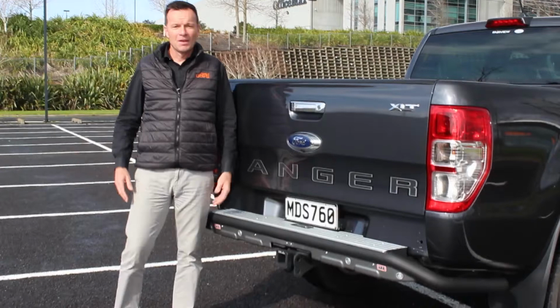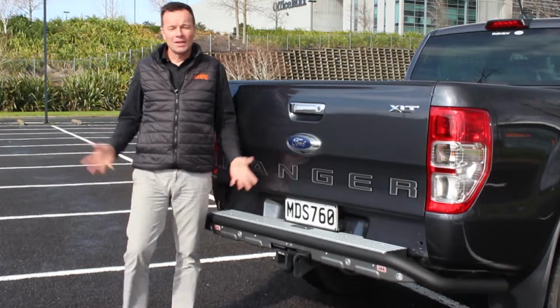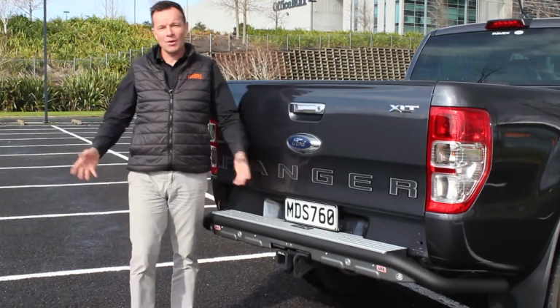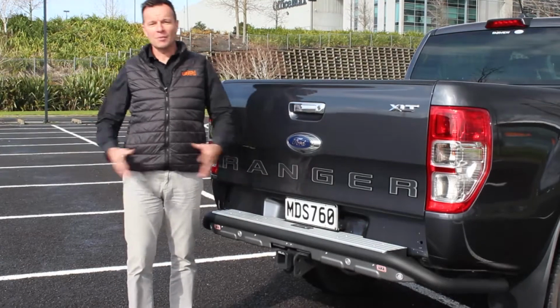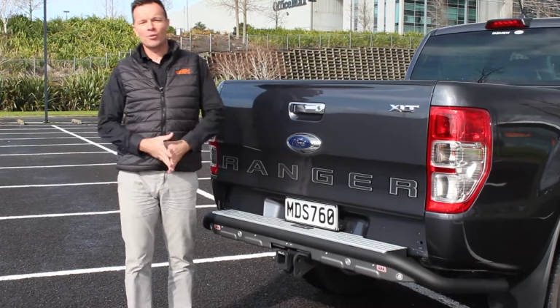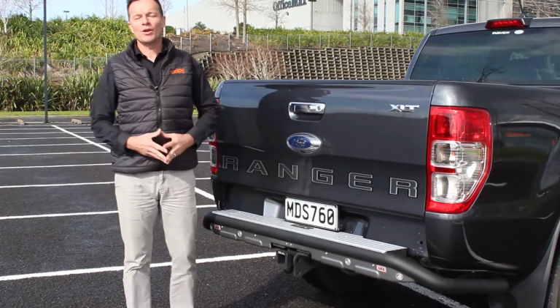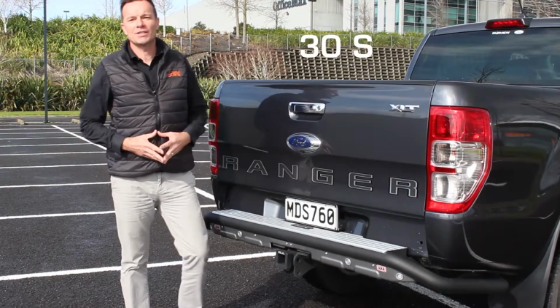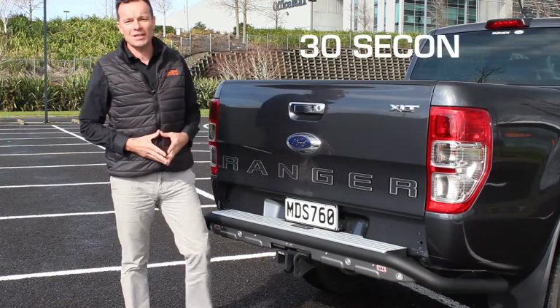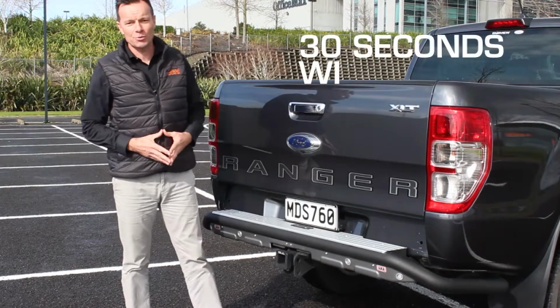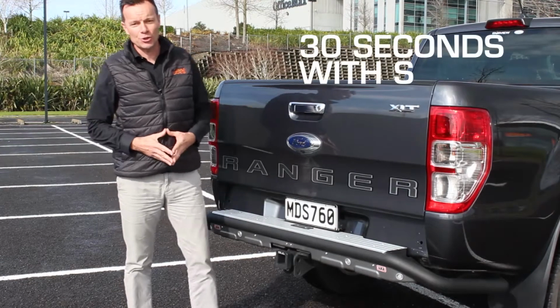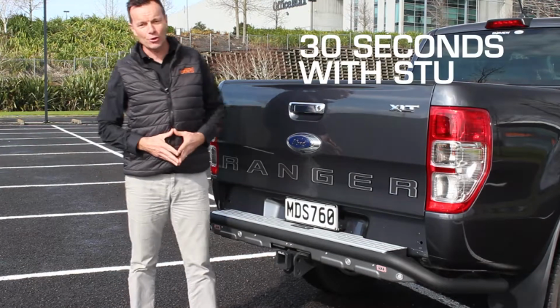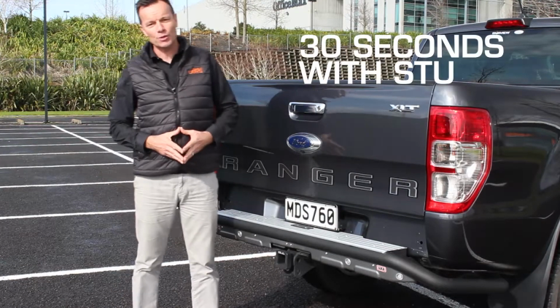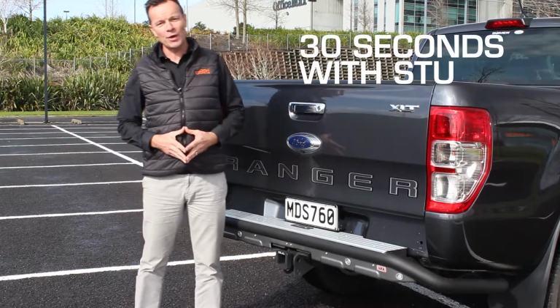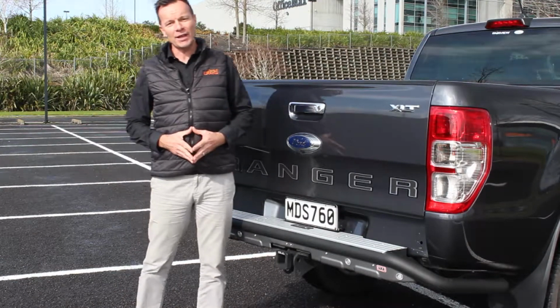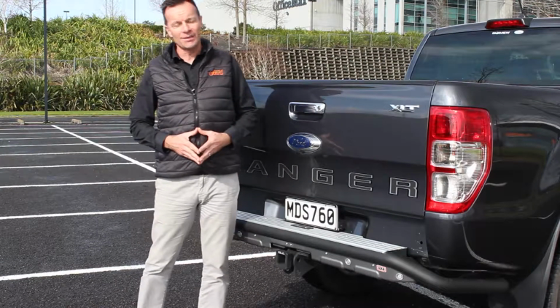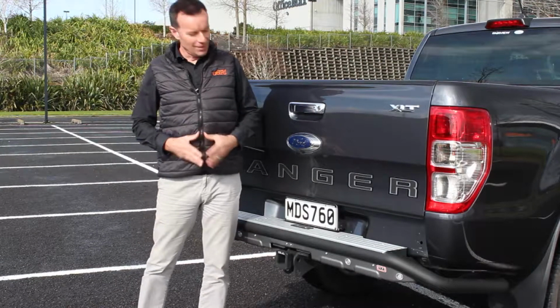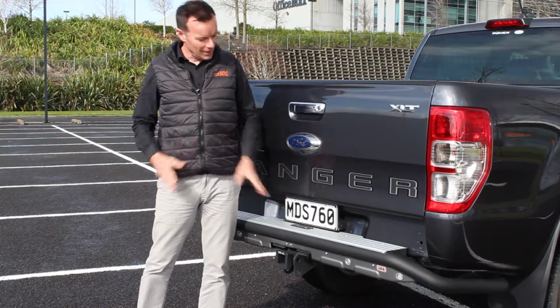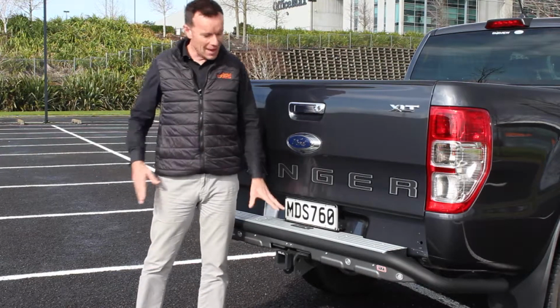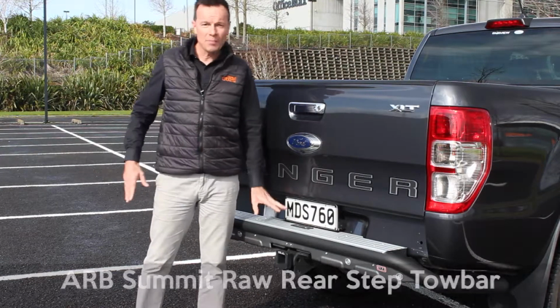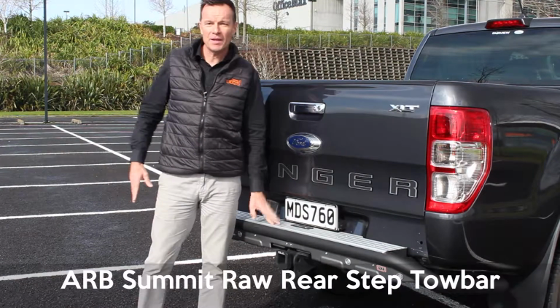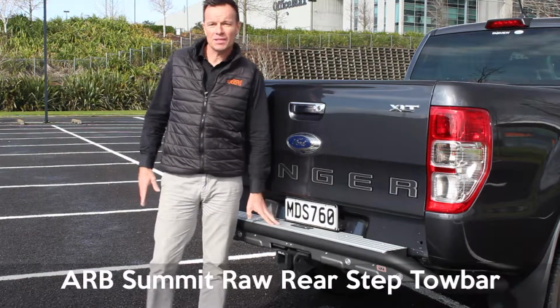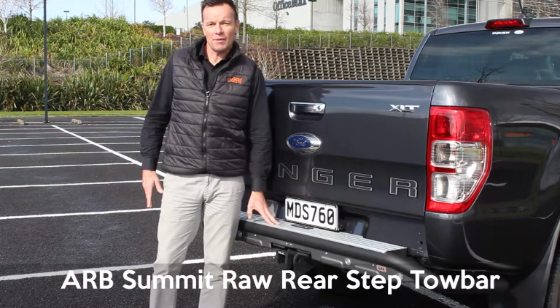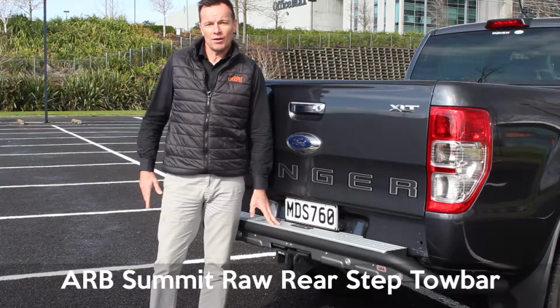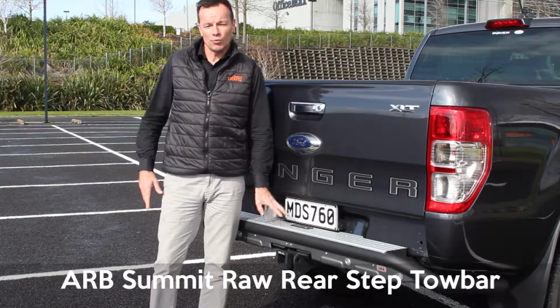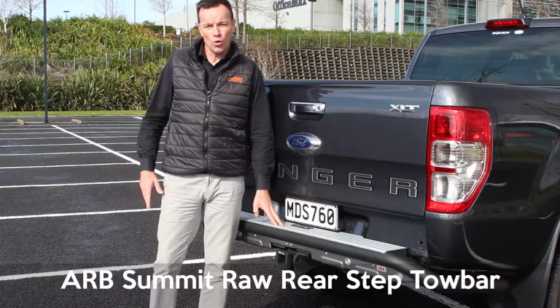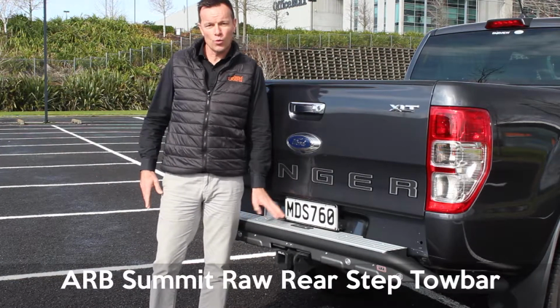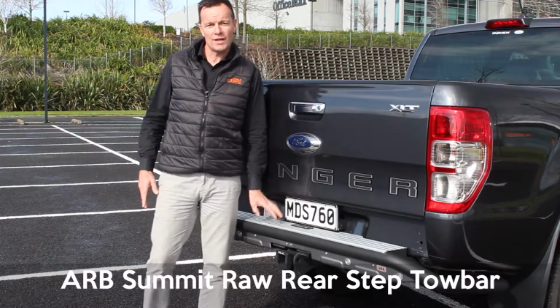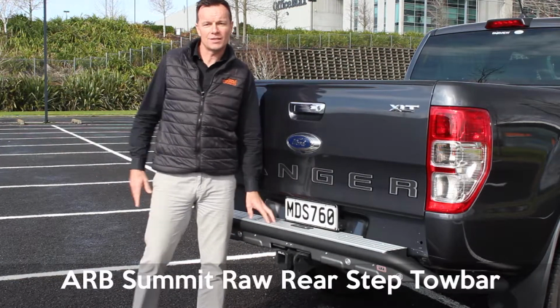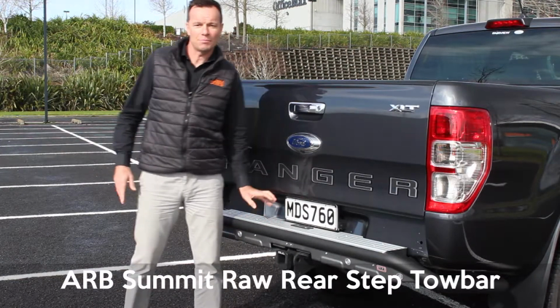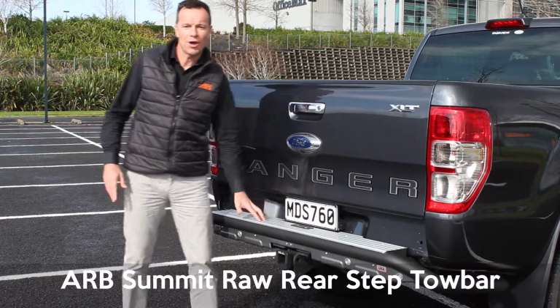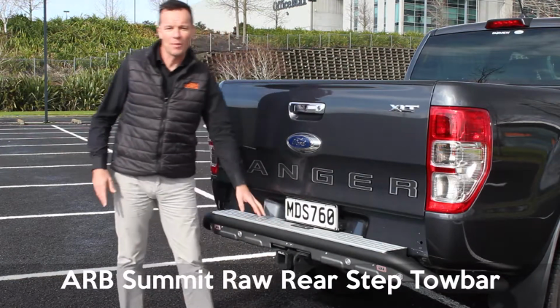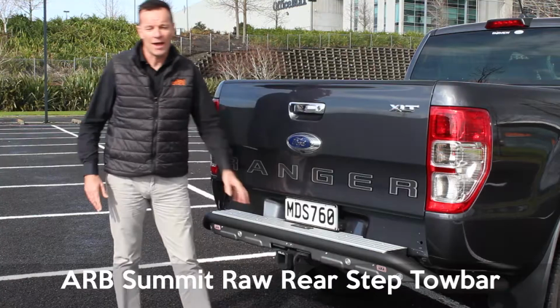G'day, welcome to 30 seconds with Stu. This week: the ARB Summit raw rear step tow bar.